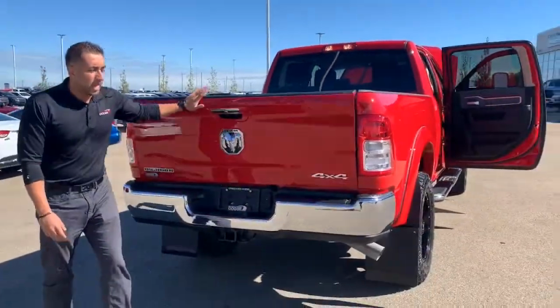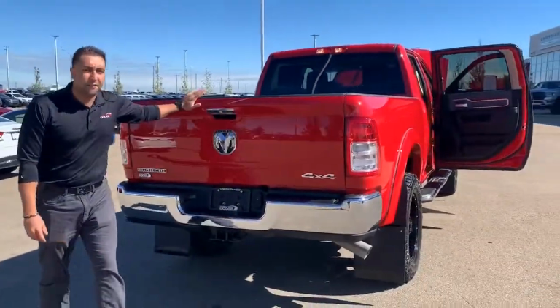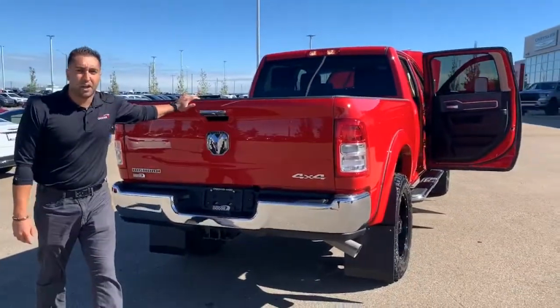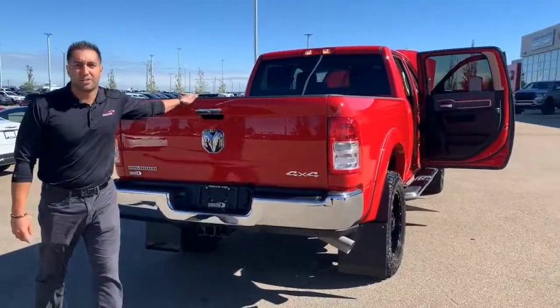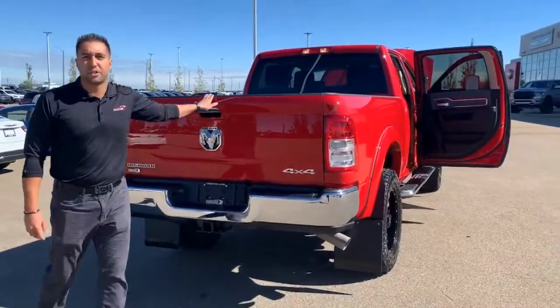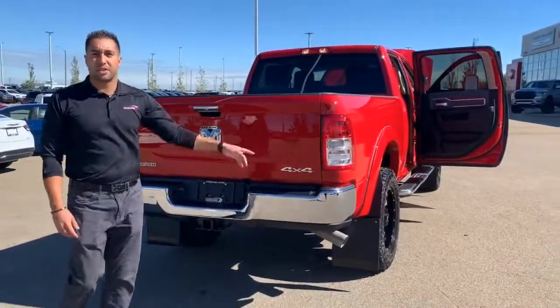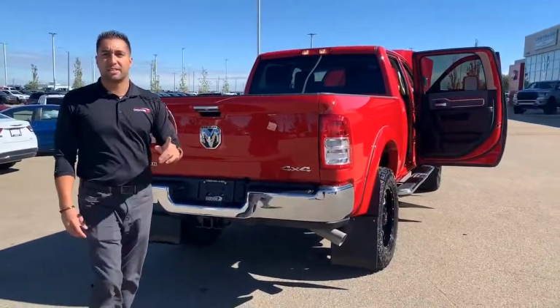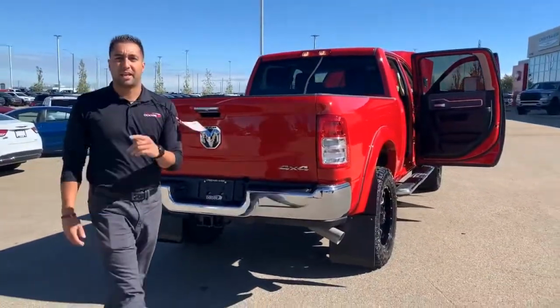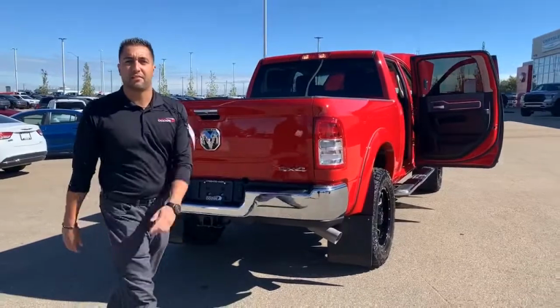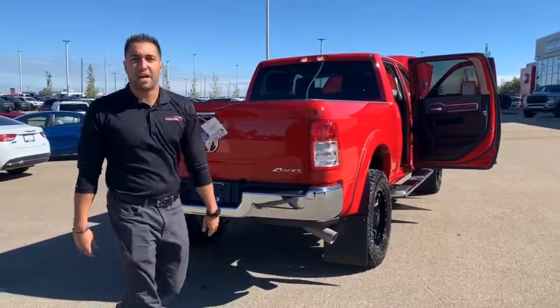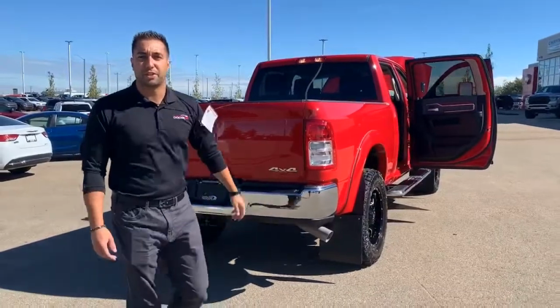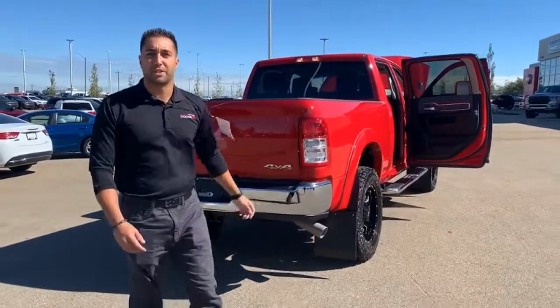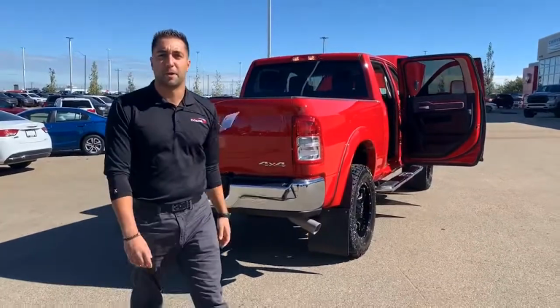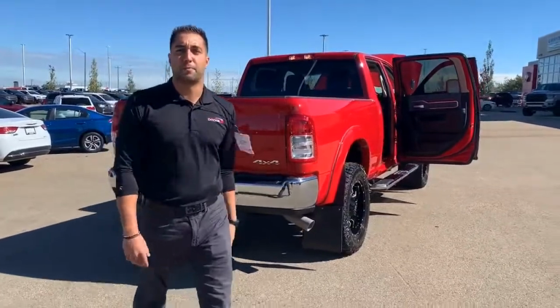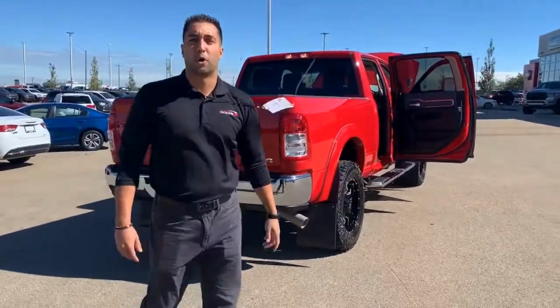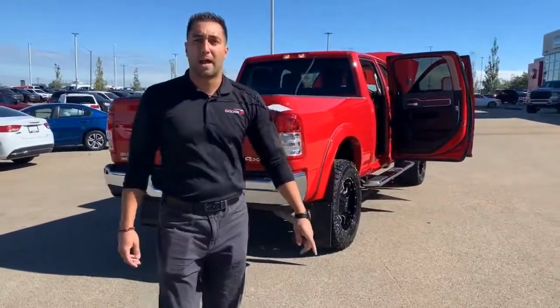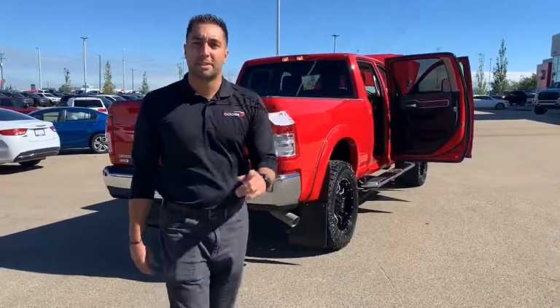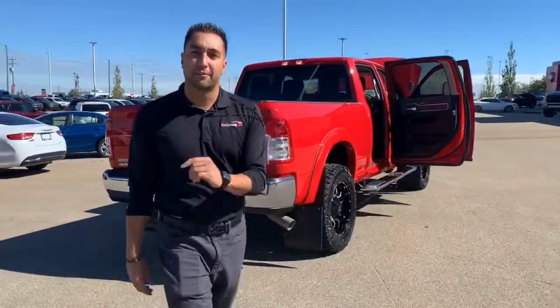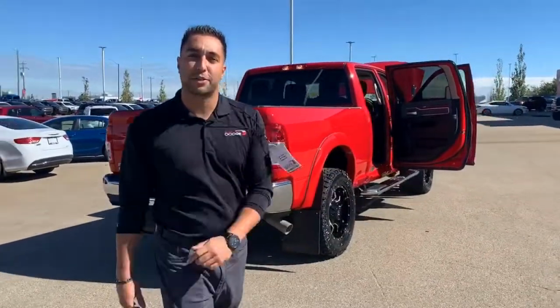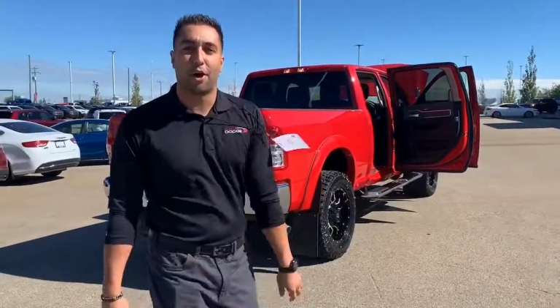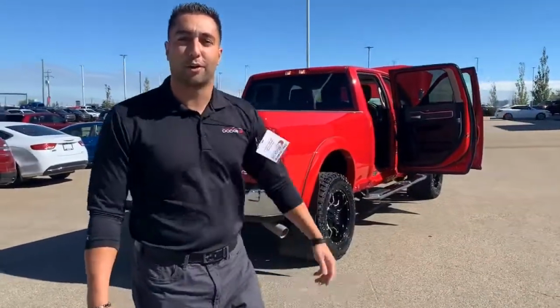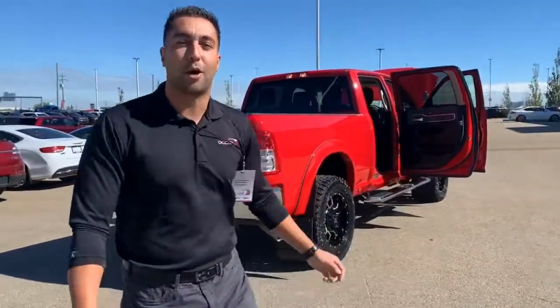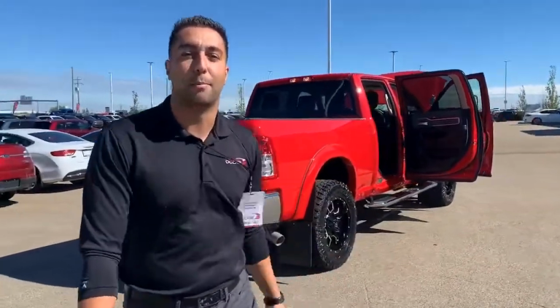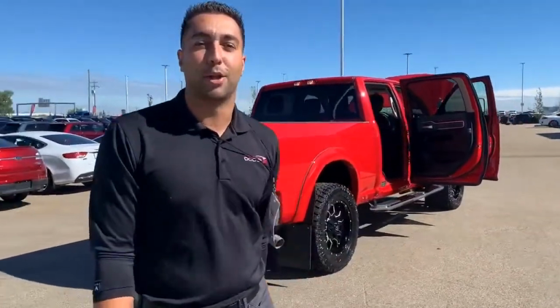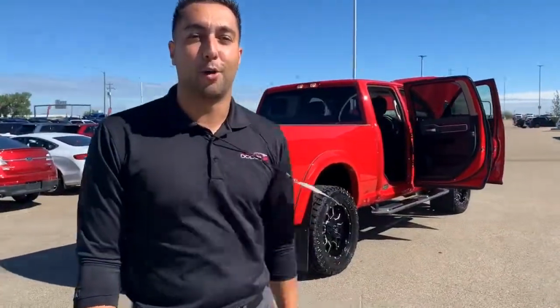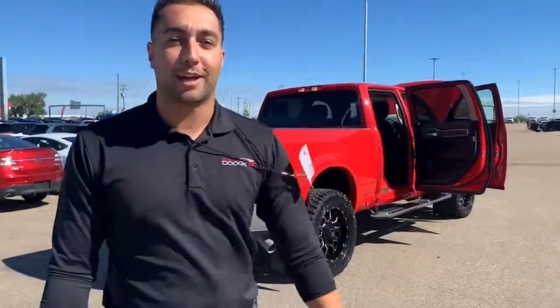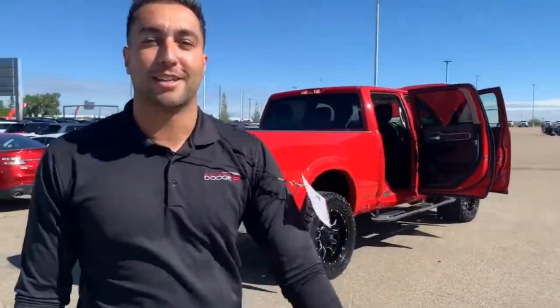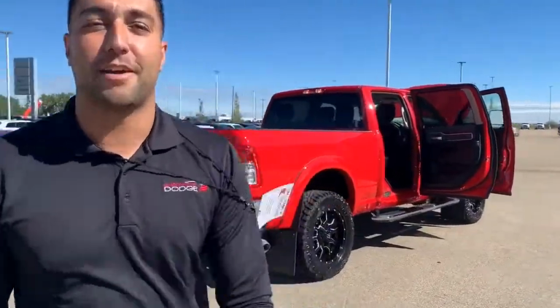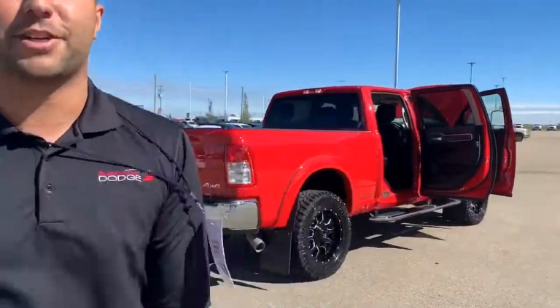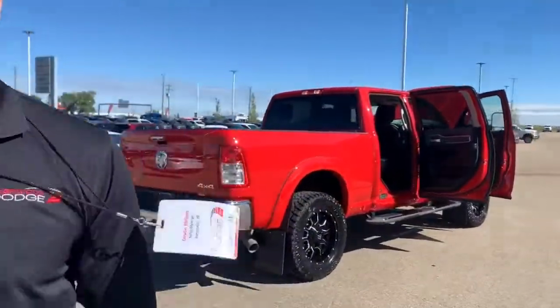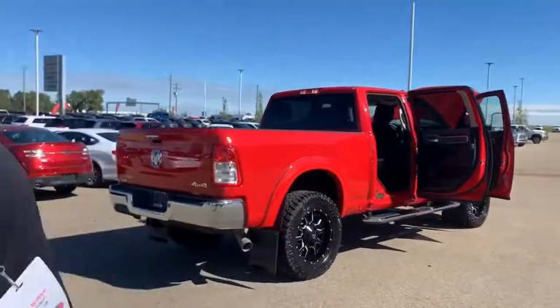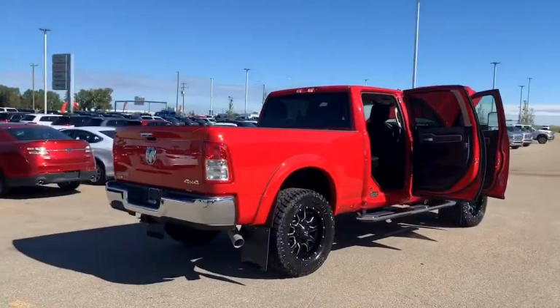If you guys are interested in taking advantage of this month's programs, give us a call or comment below. Again, it's Devin at Sherwood Dodge.